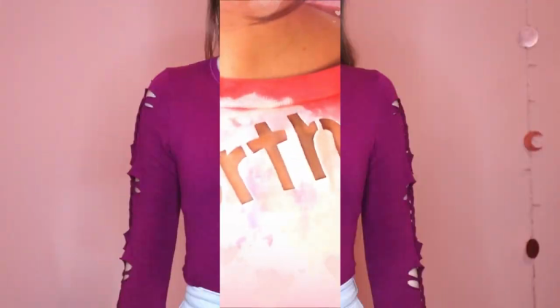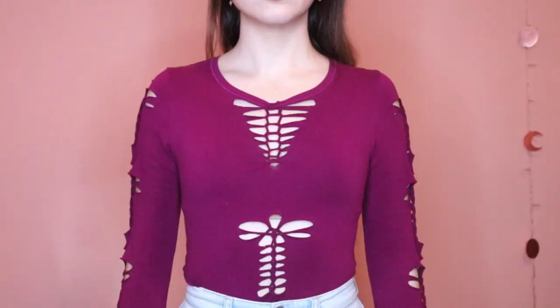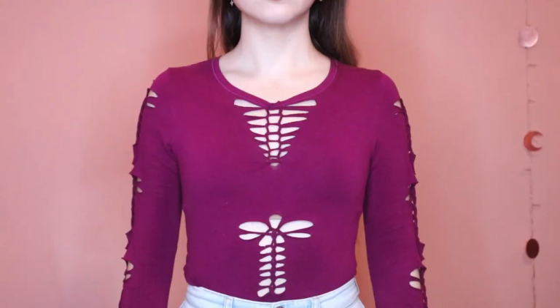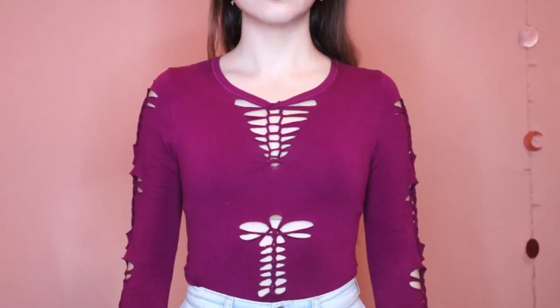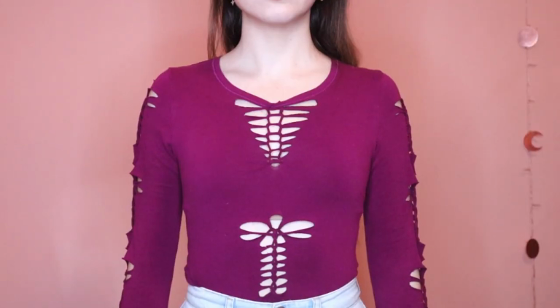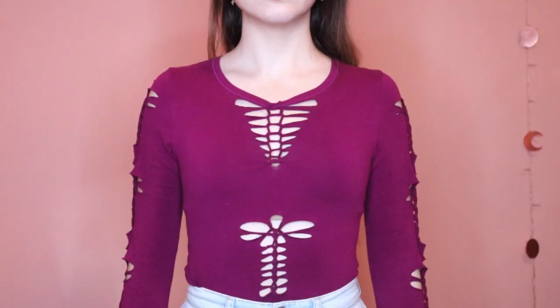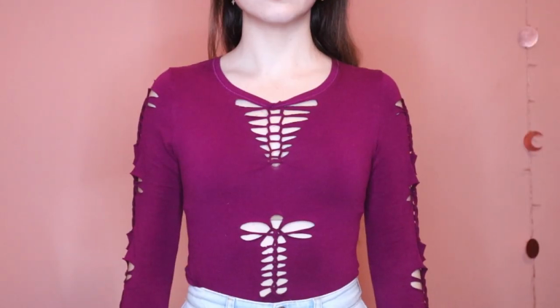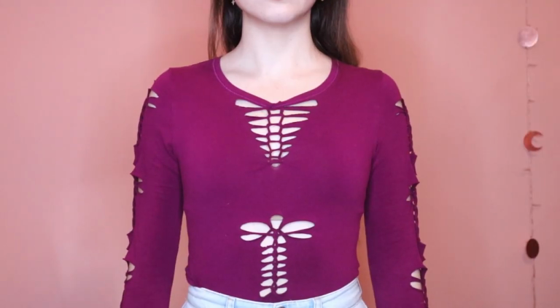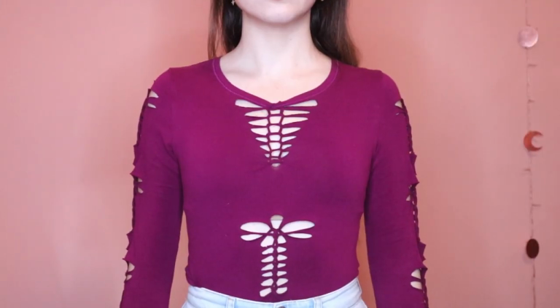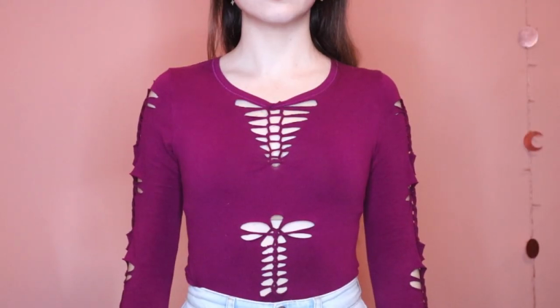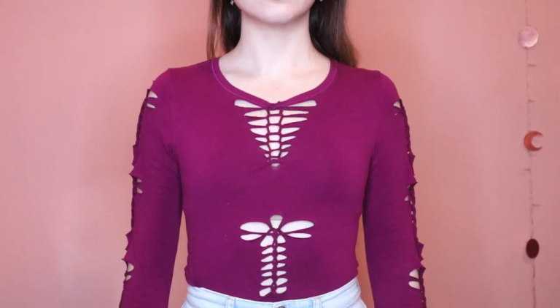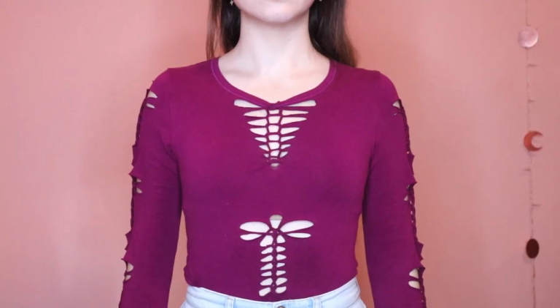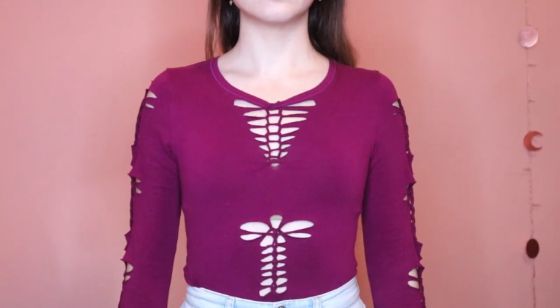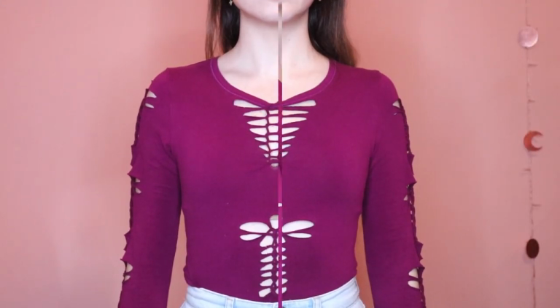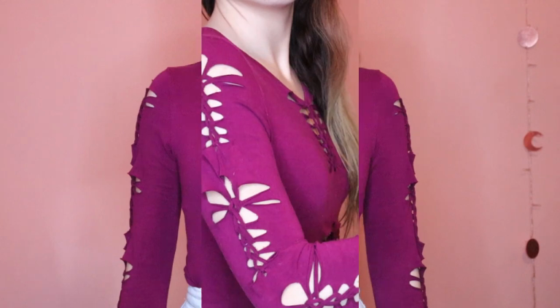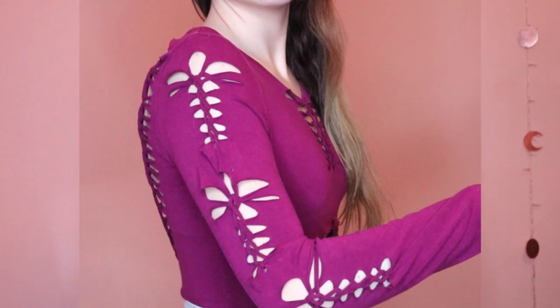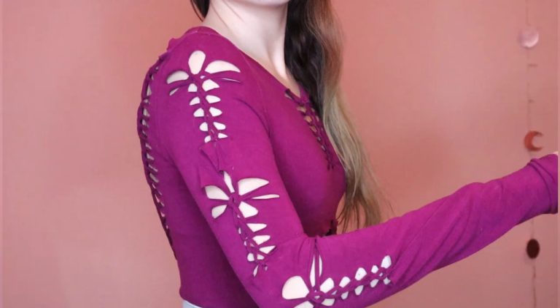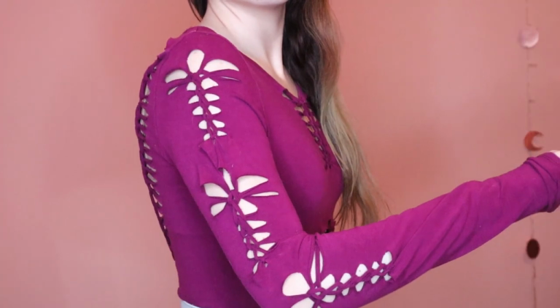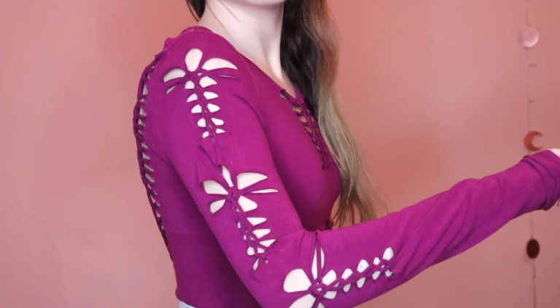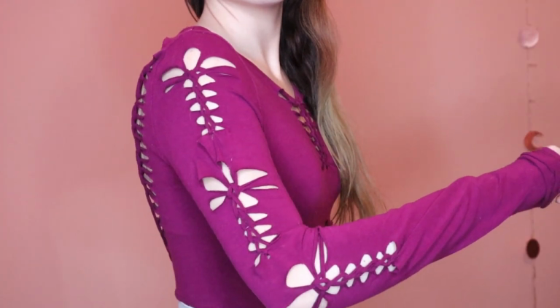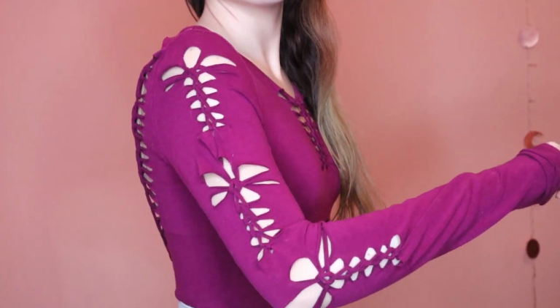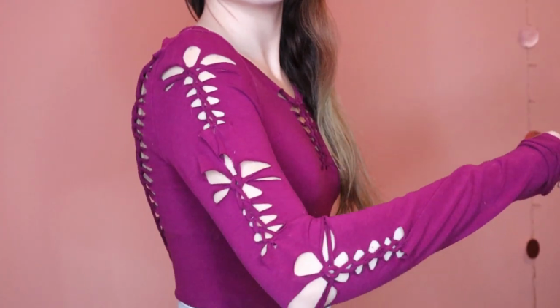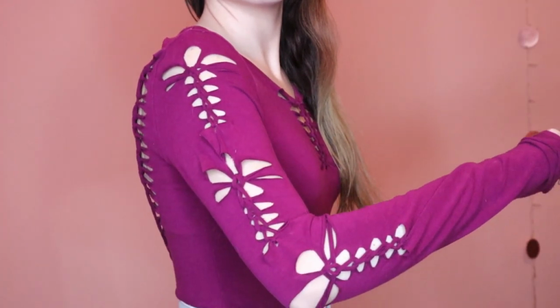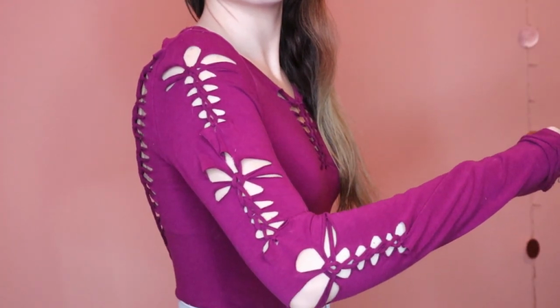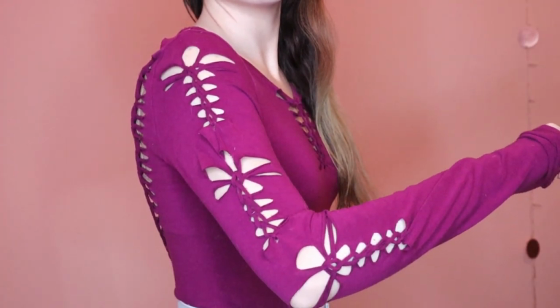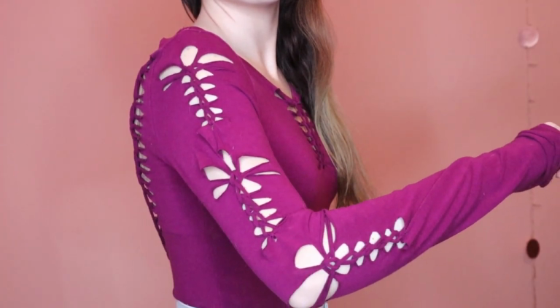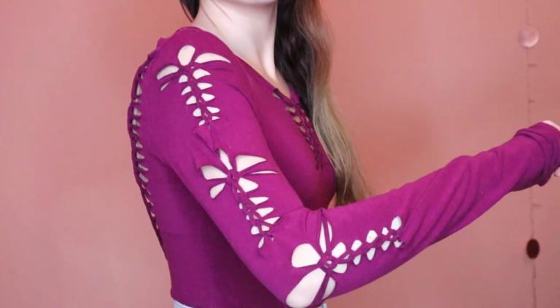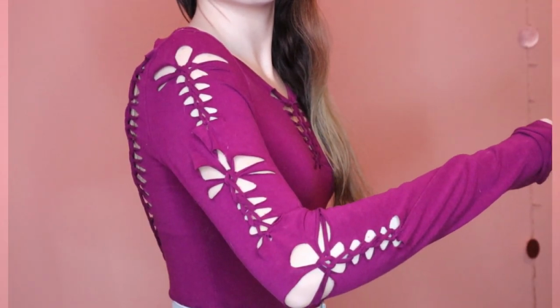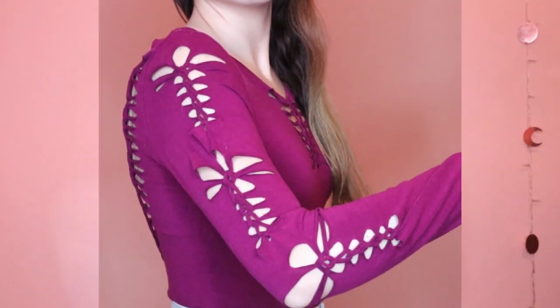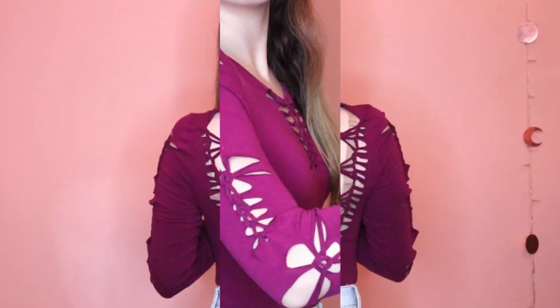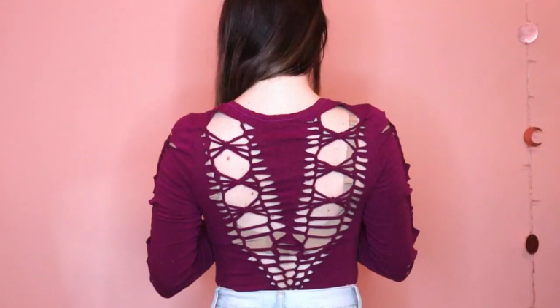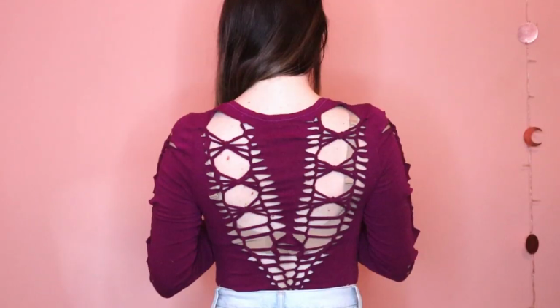Hello everyone! Today we're doing a dragonfly and butterfly inspired t-shirt weaving pattern, so grab your scissors!